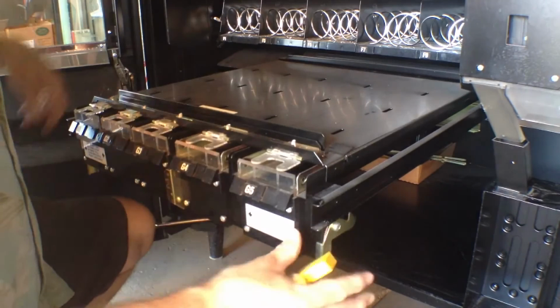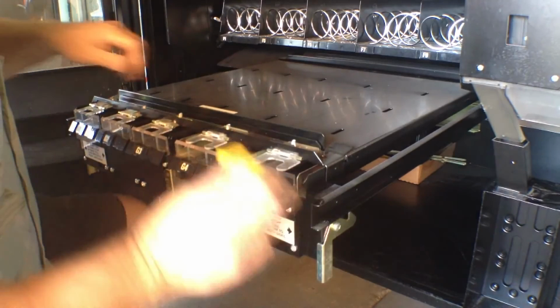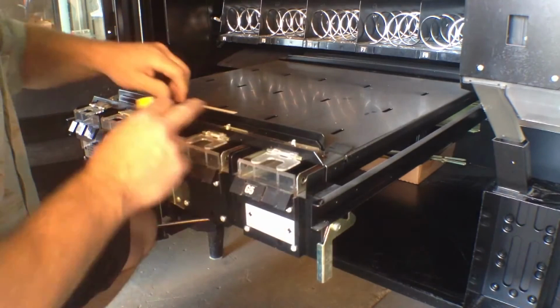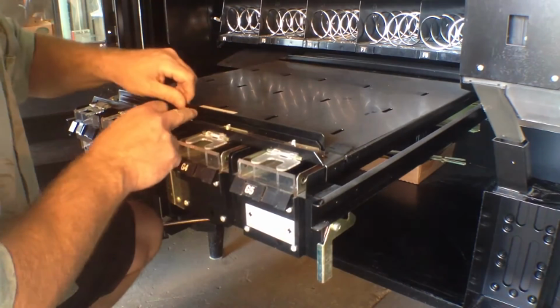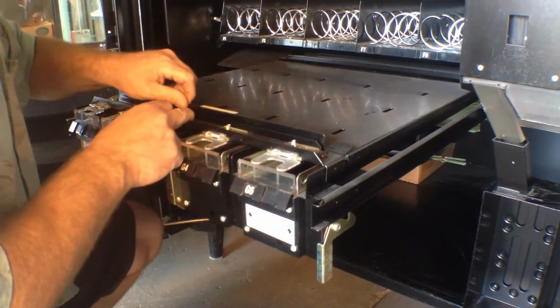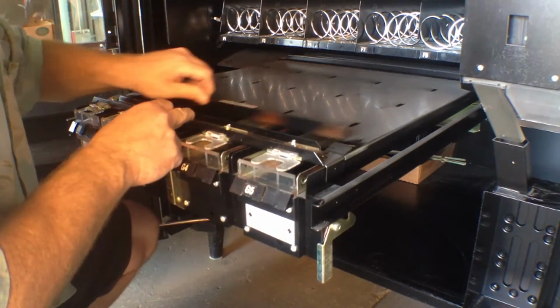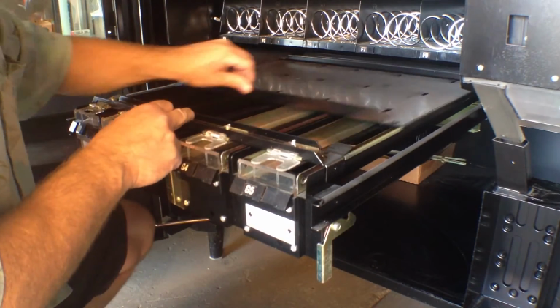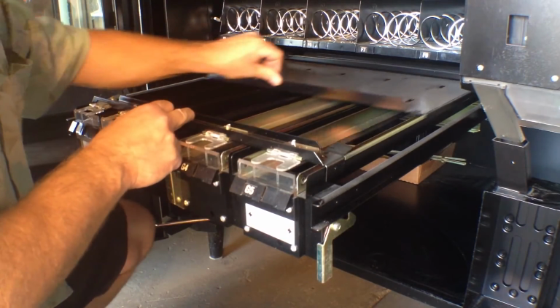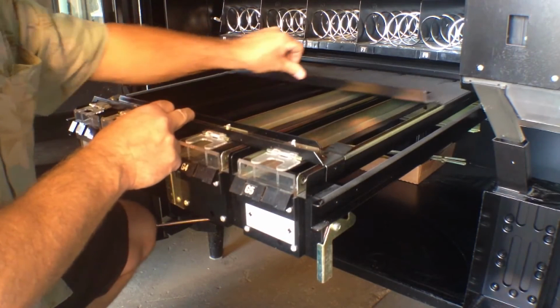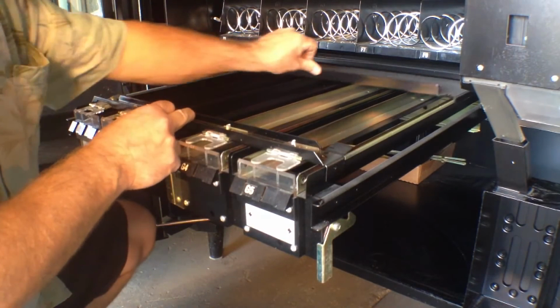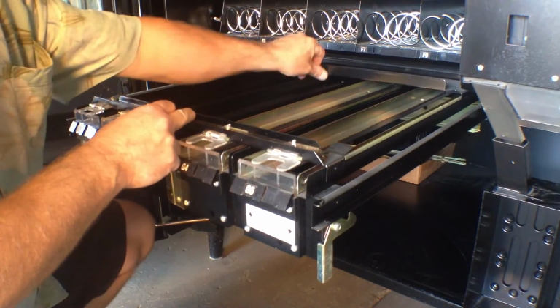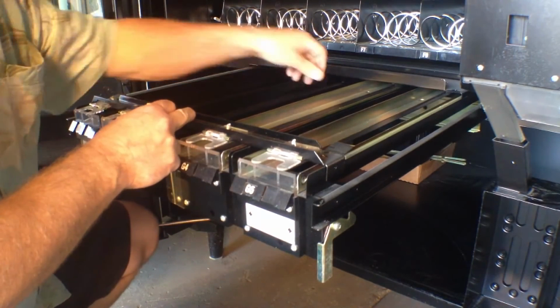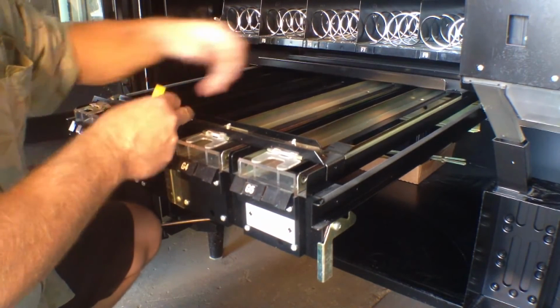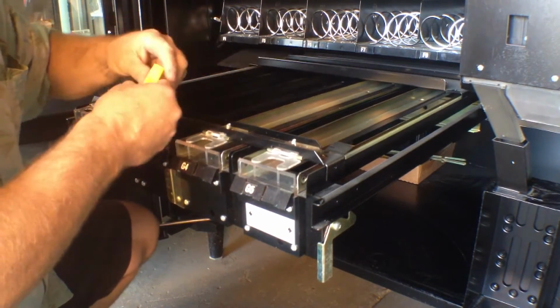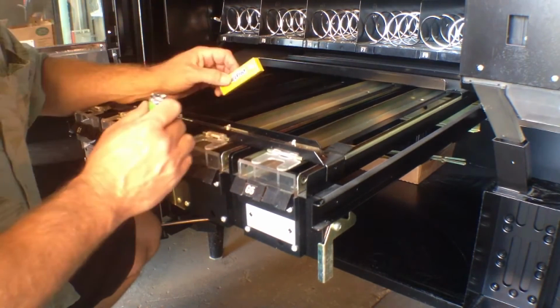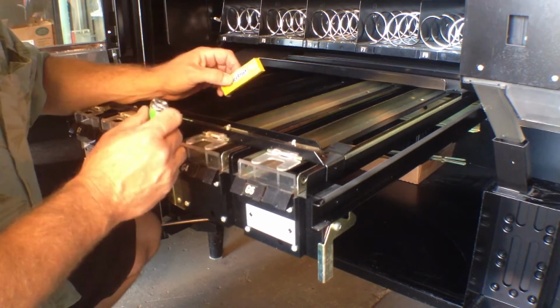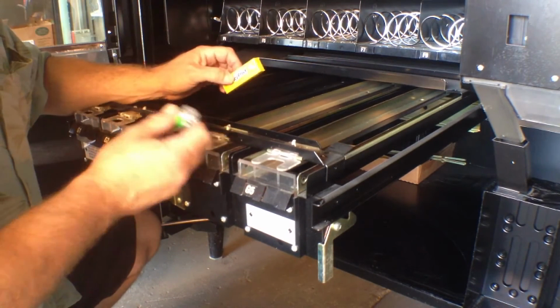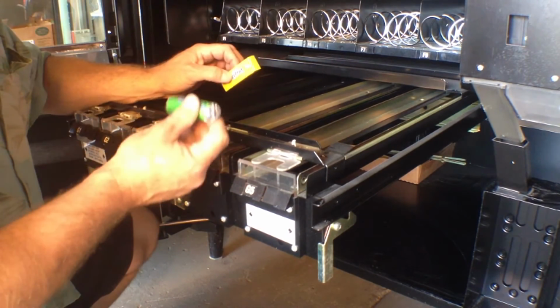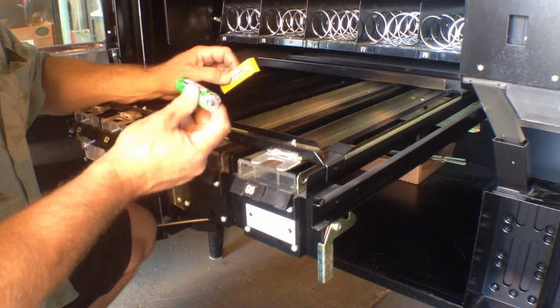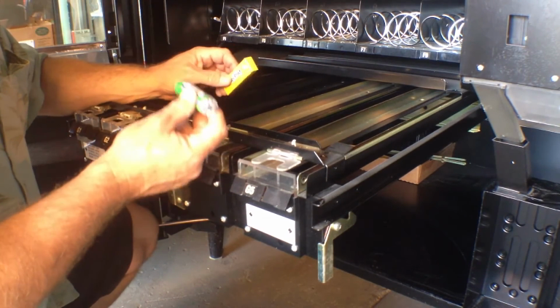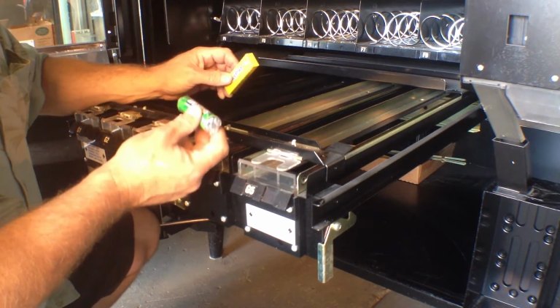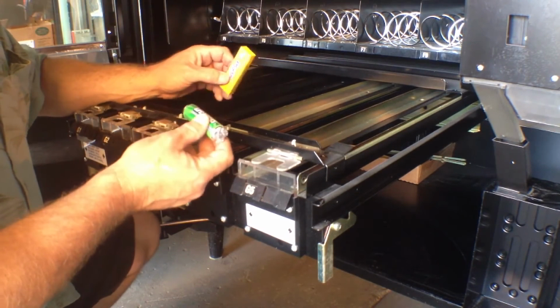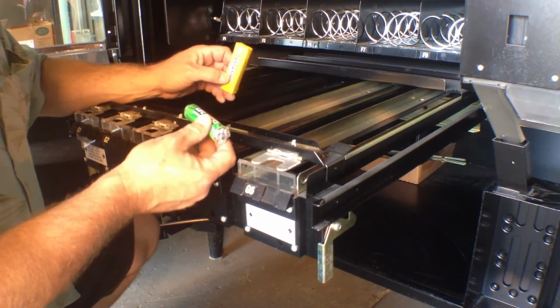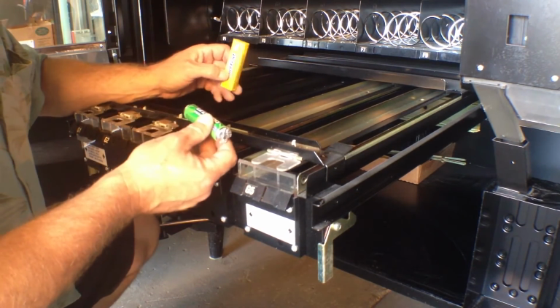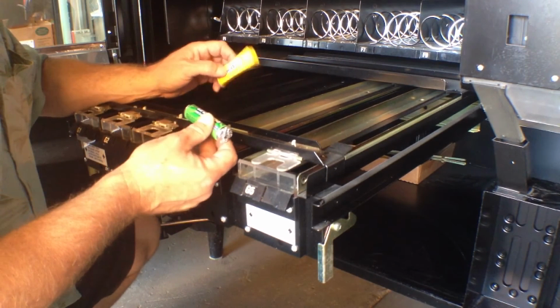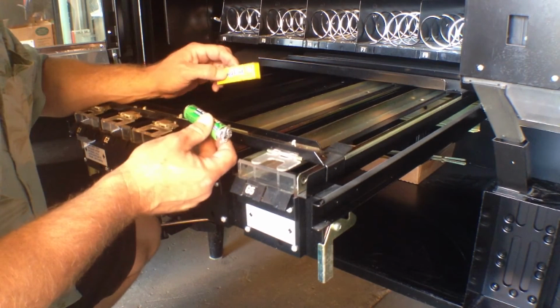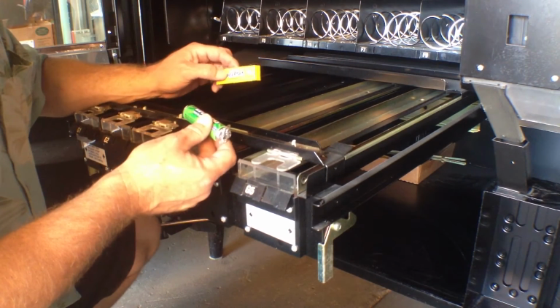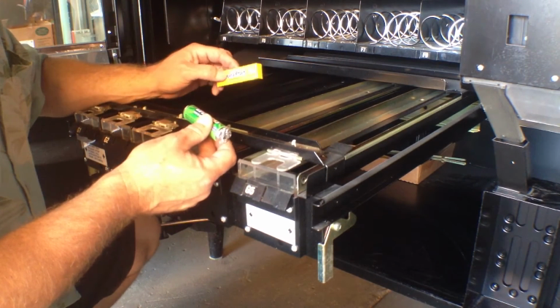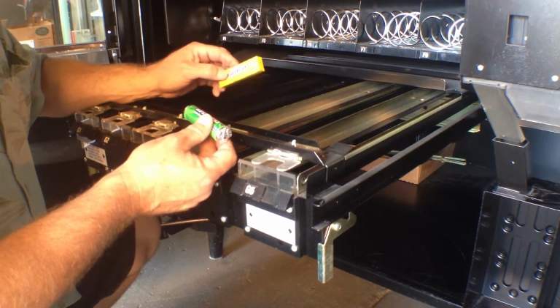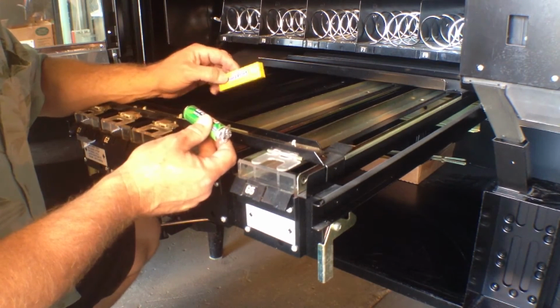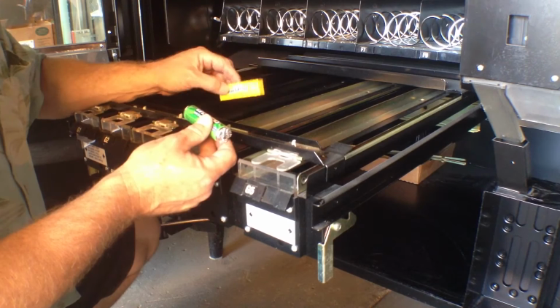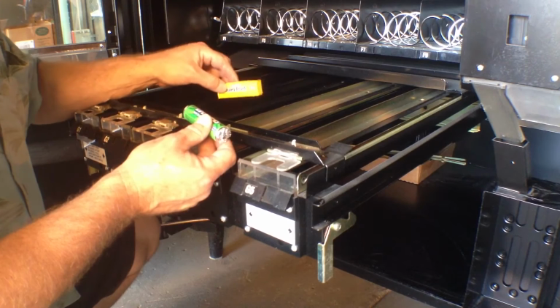This top part slides back. You have two different ways to adjust this tray.